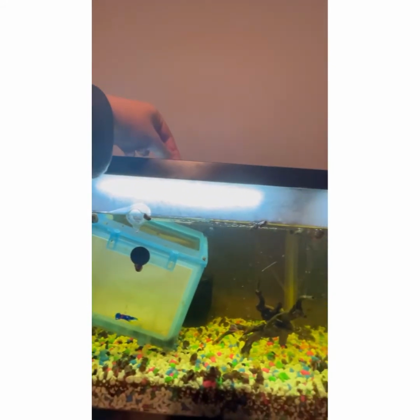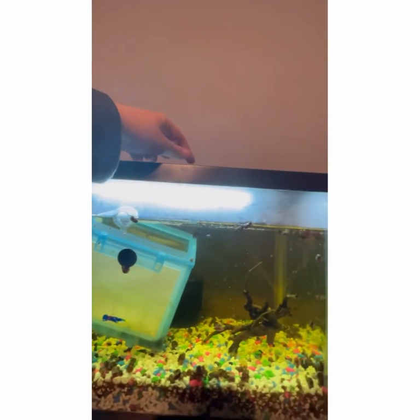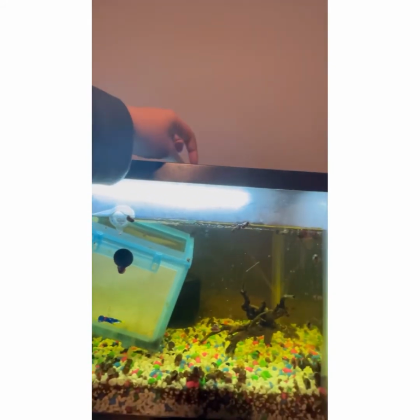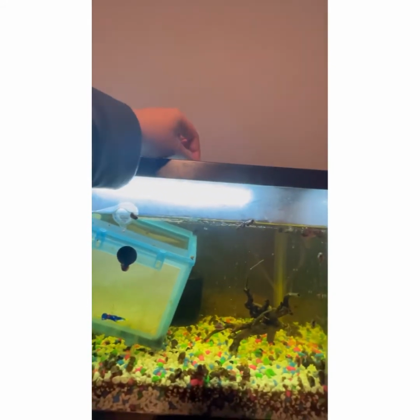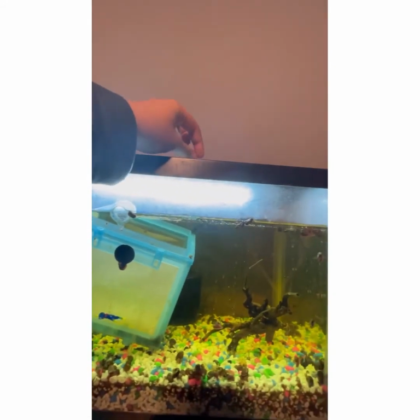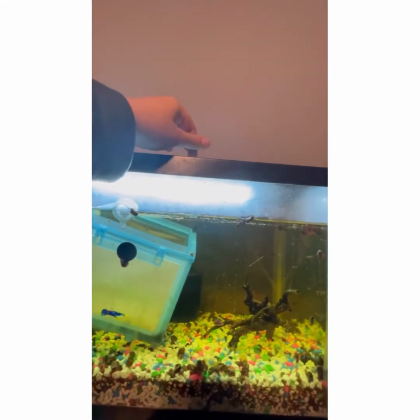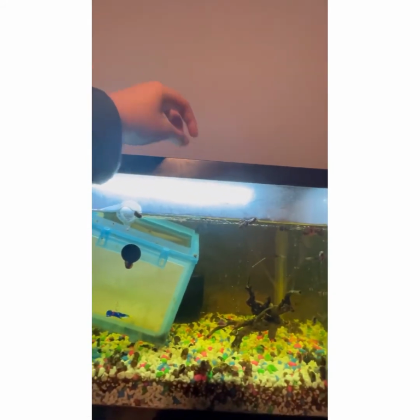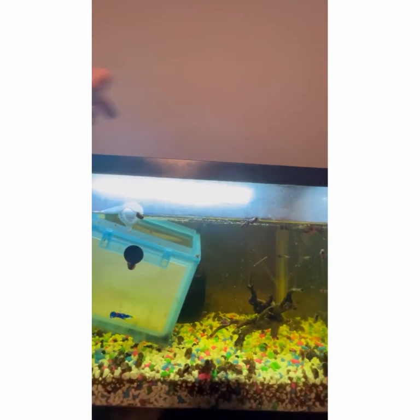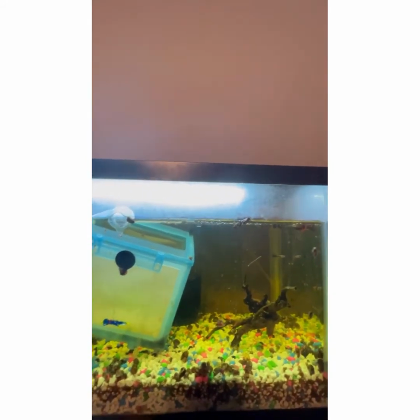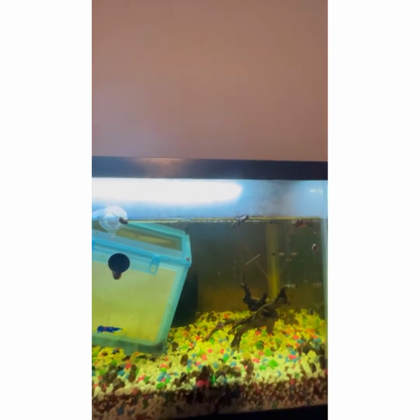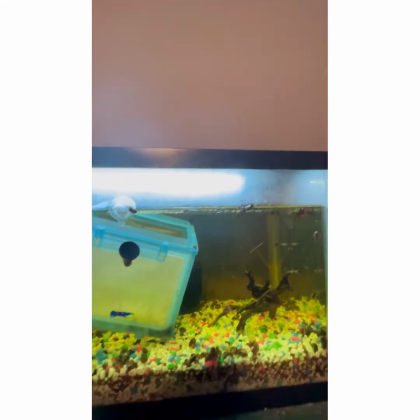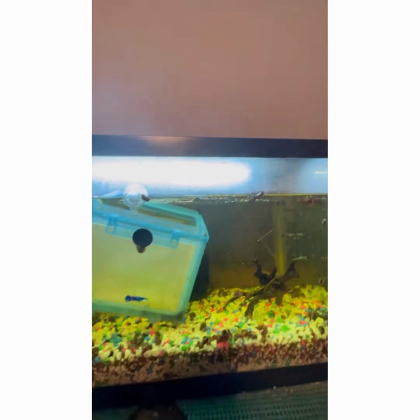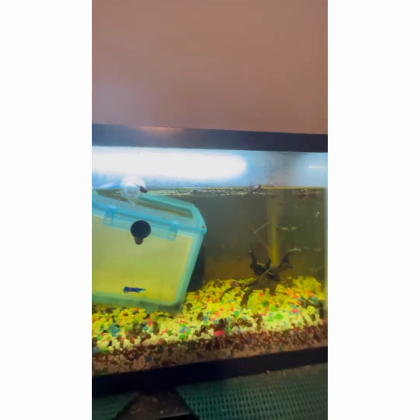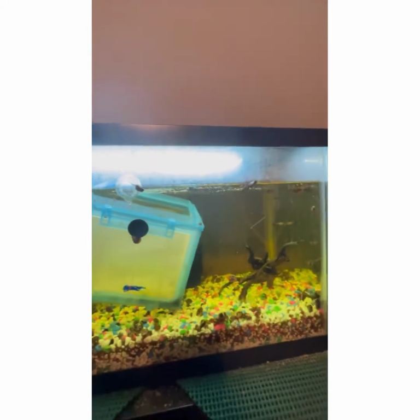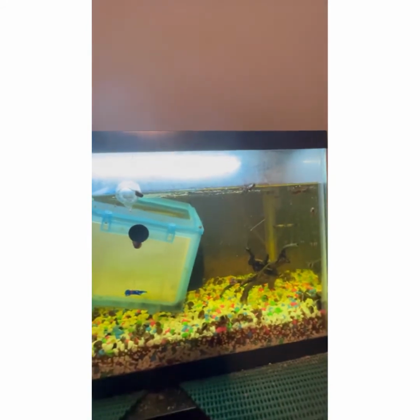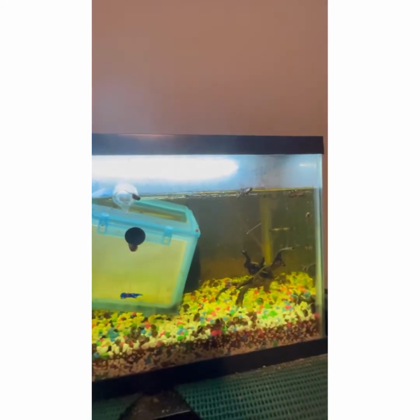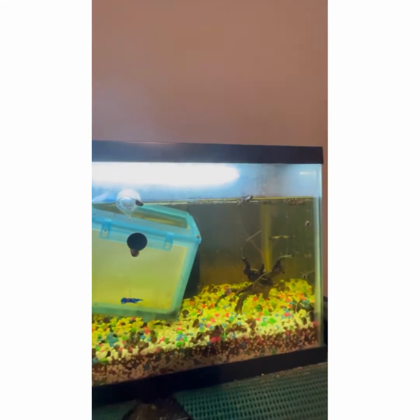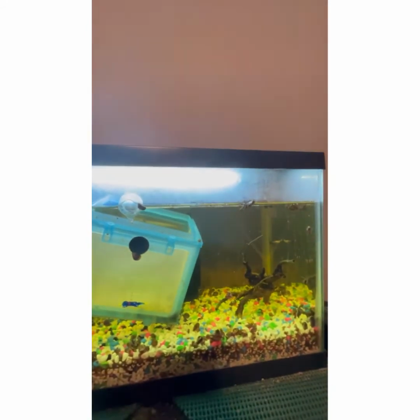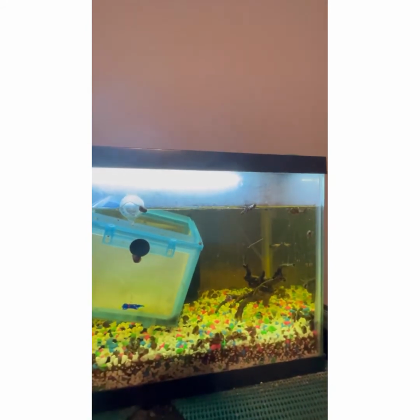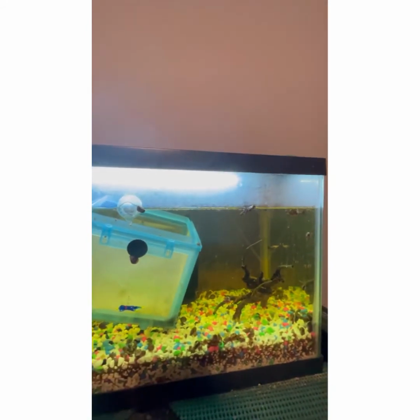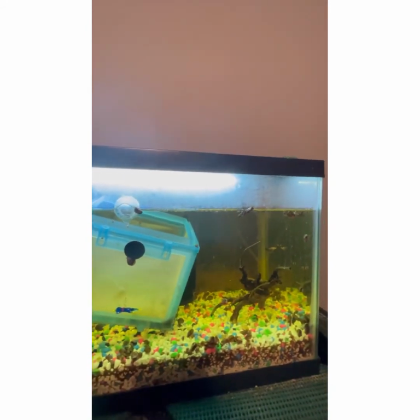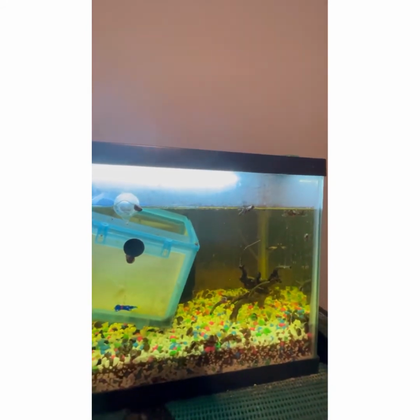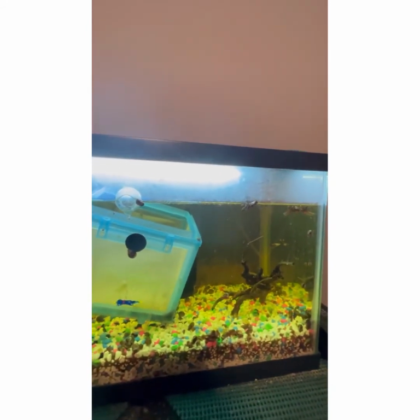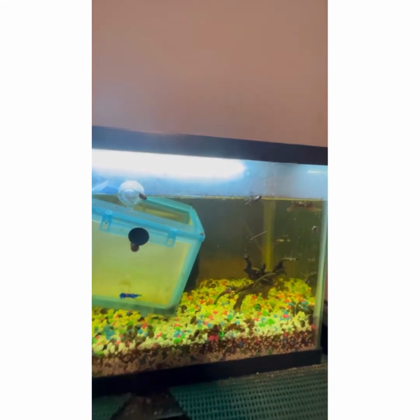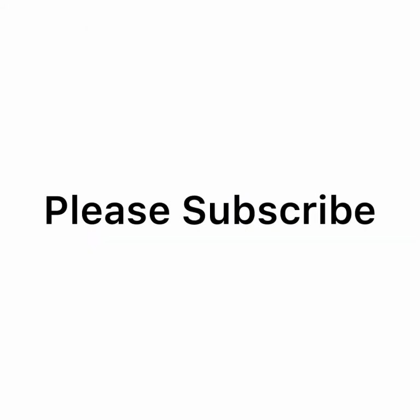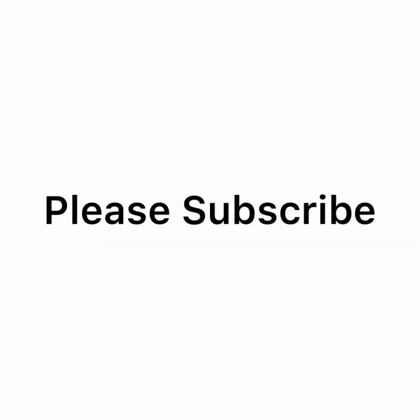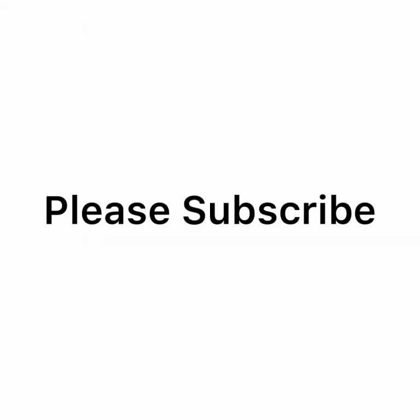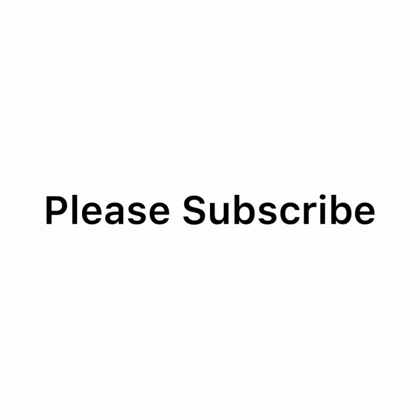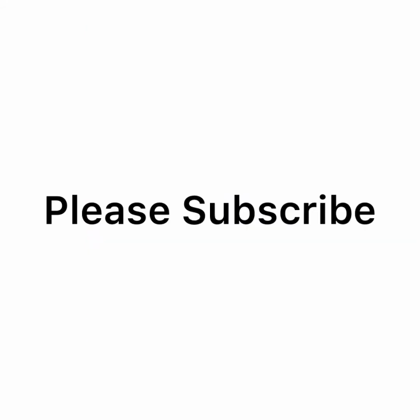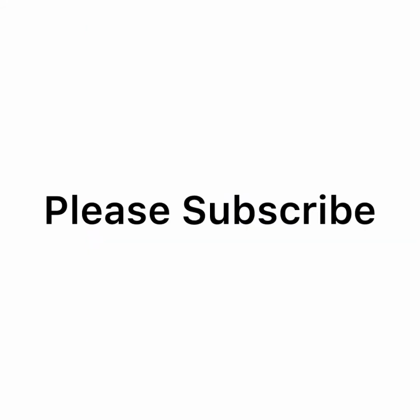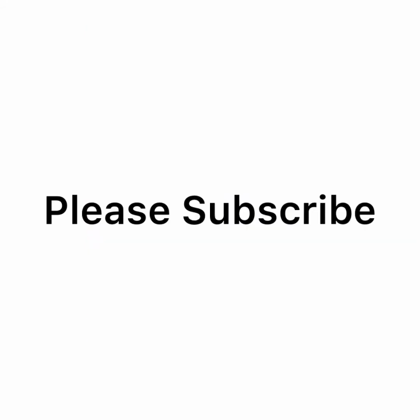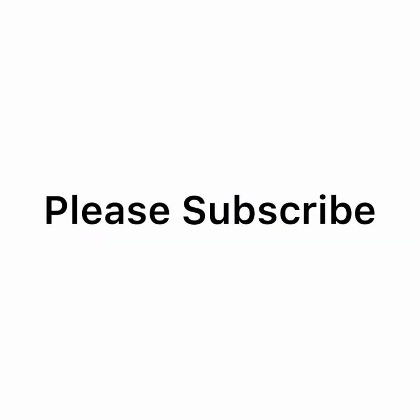But that's going to be it for the video. Thank you for watching and please subscribe.